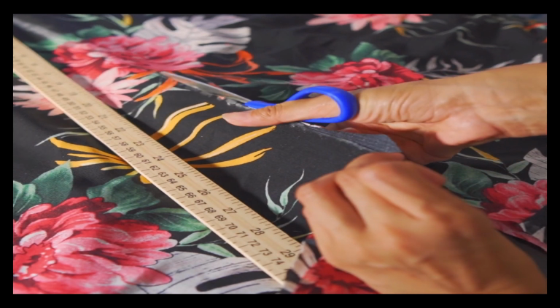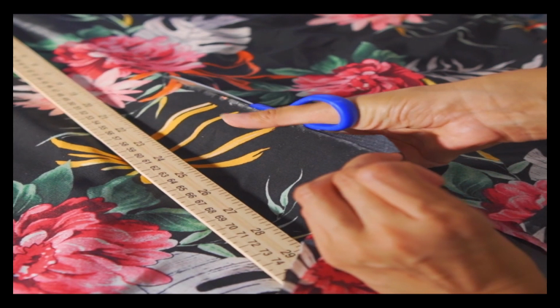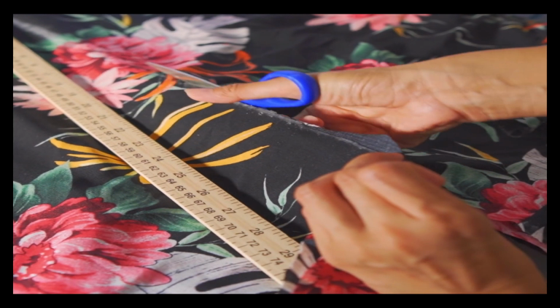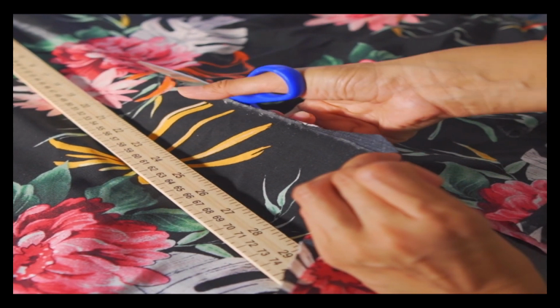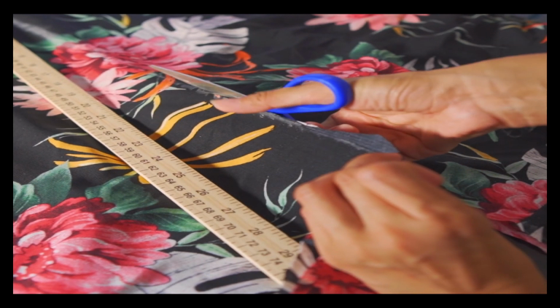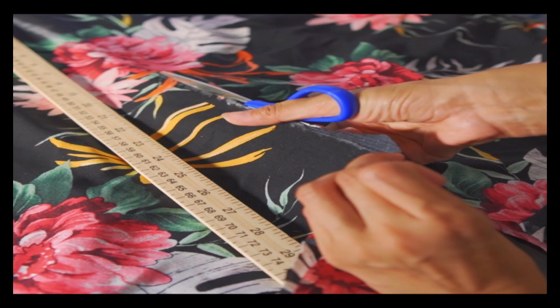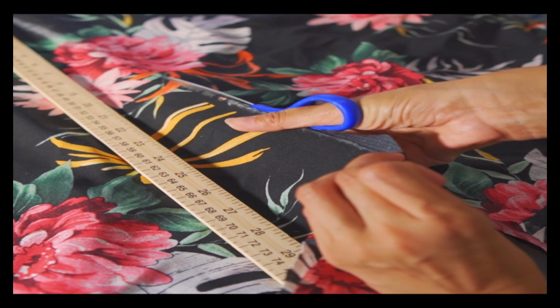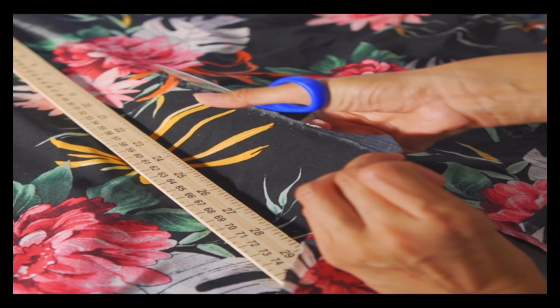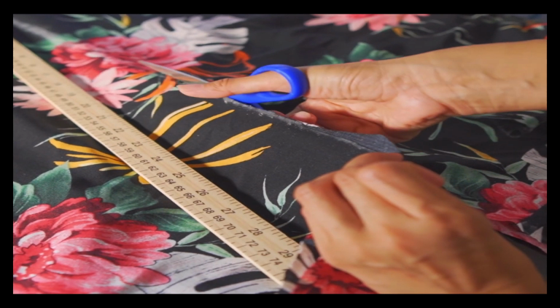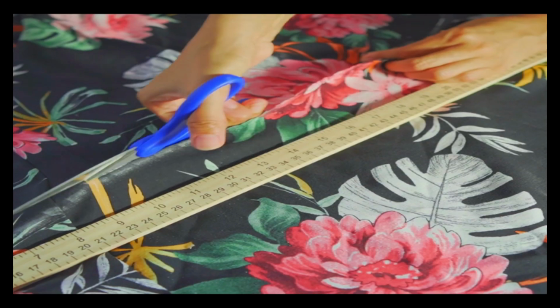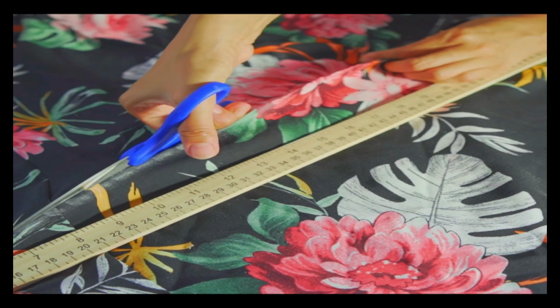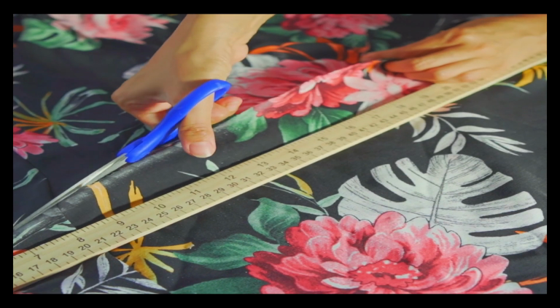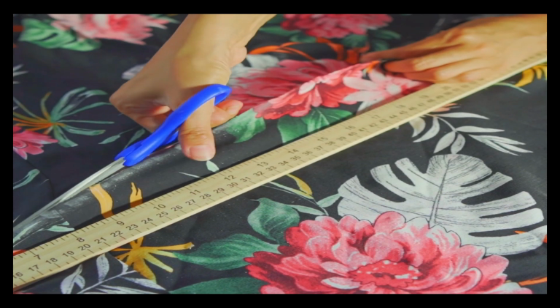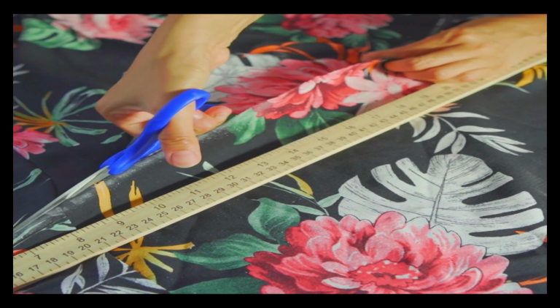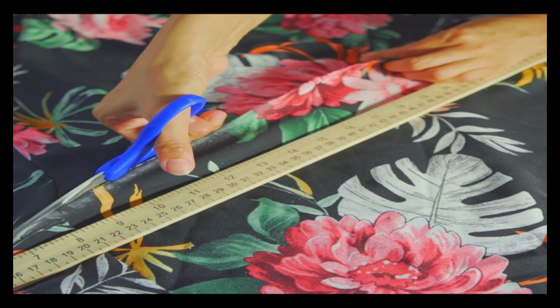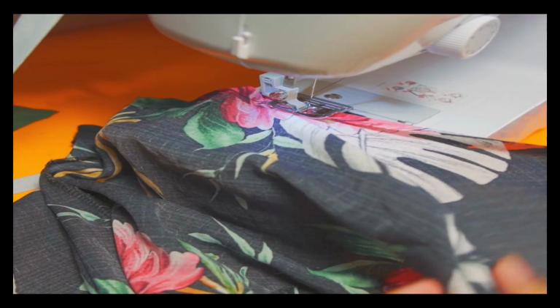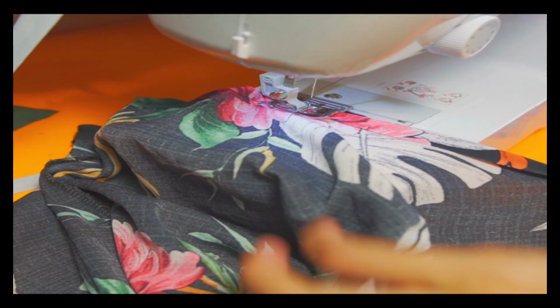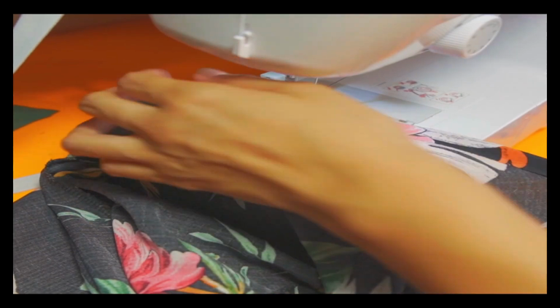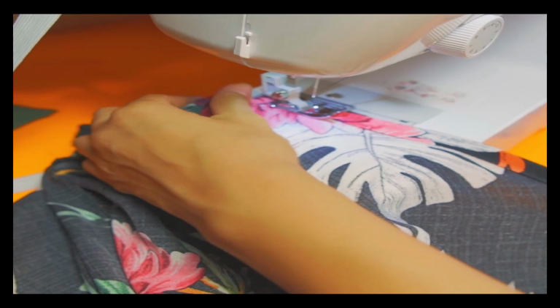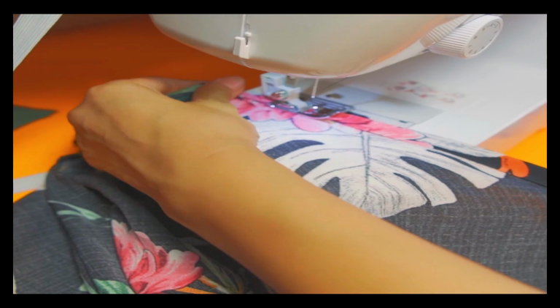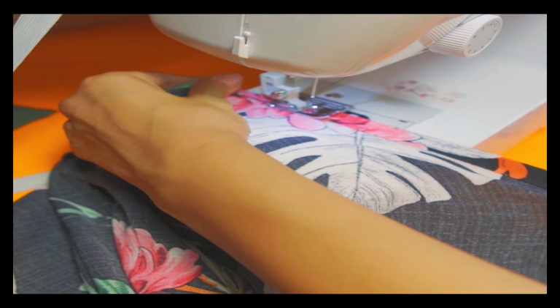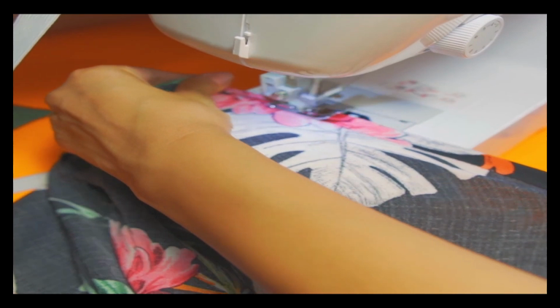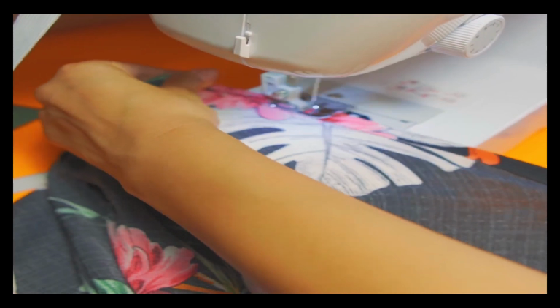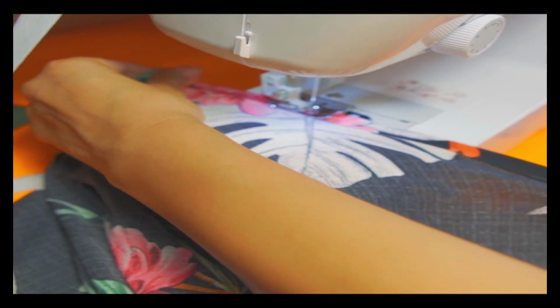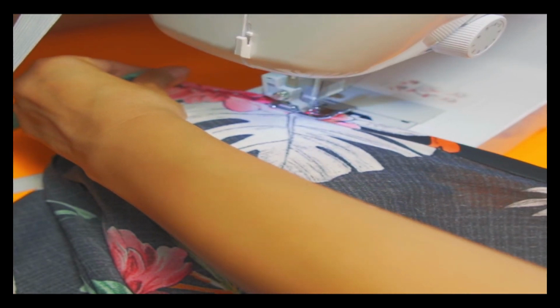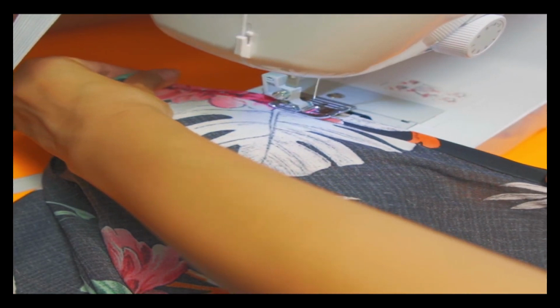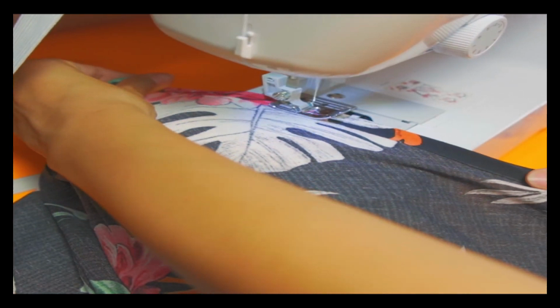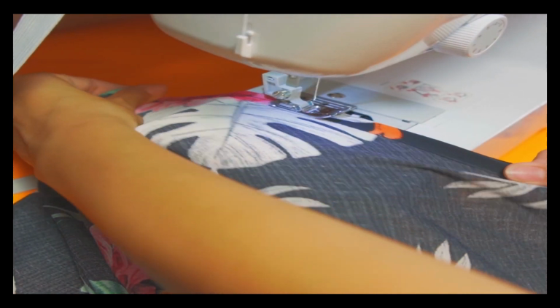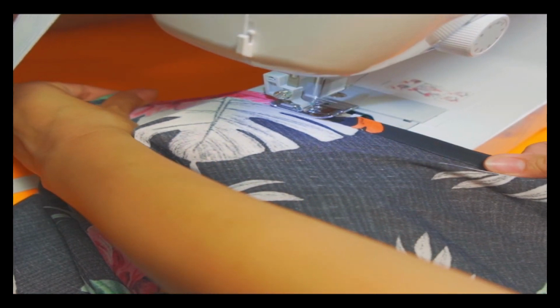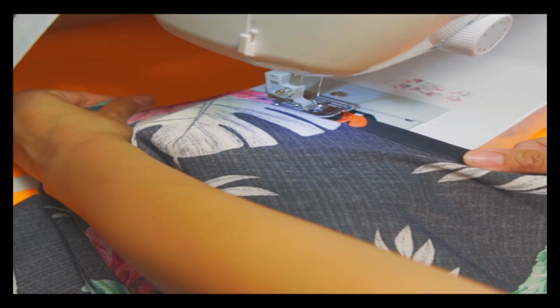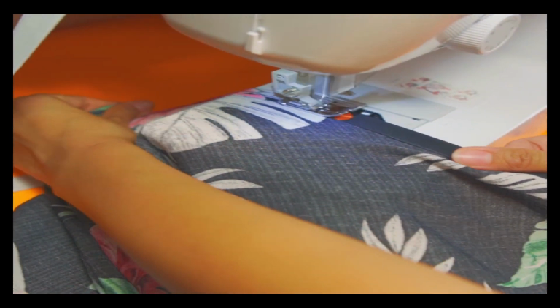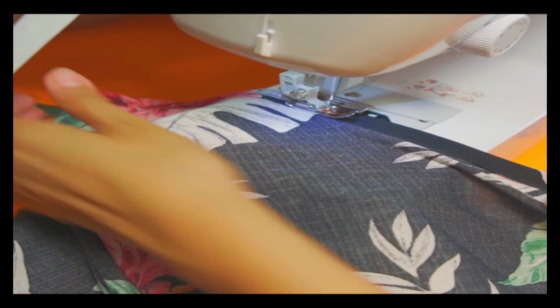Then I cut the center of the skirt. I sewed the borders of both parts of the skirt. And with the leftover pieces, I made strips for the back of the crop top.